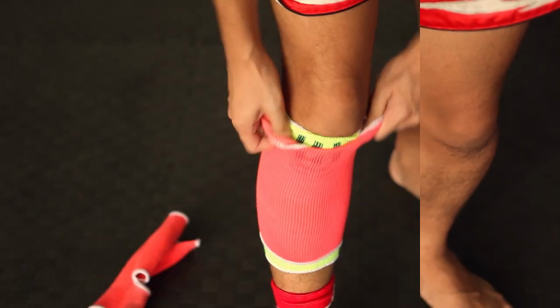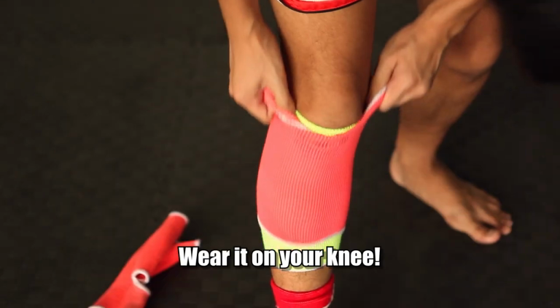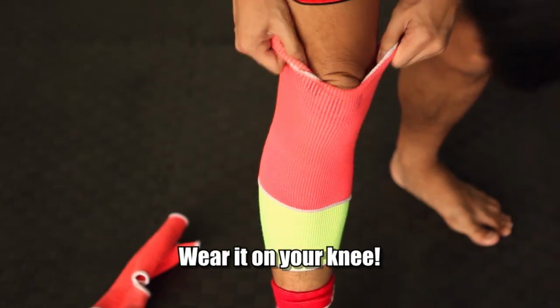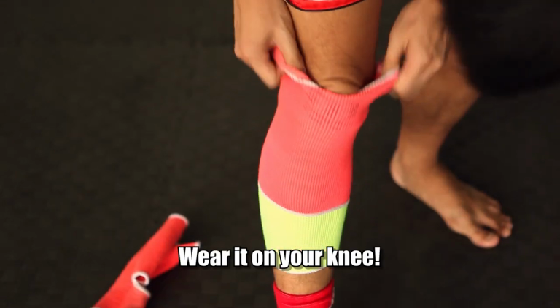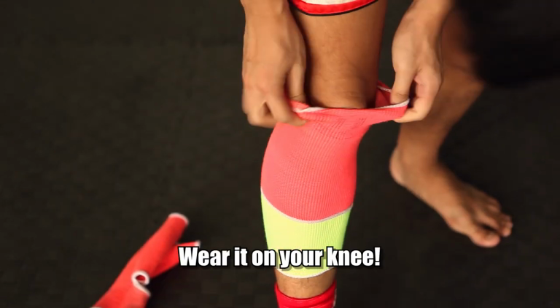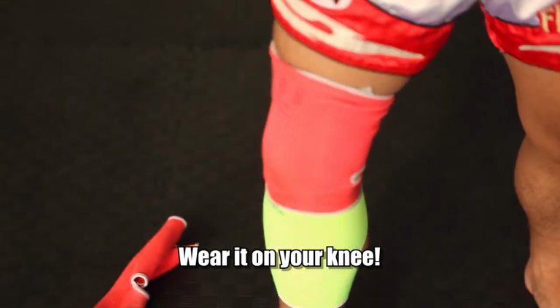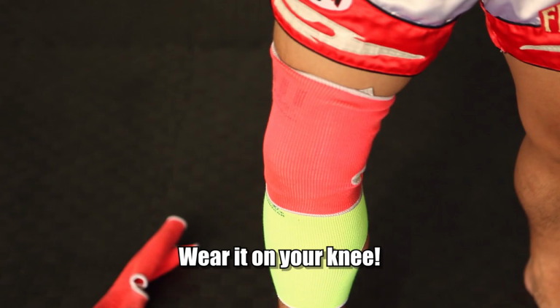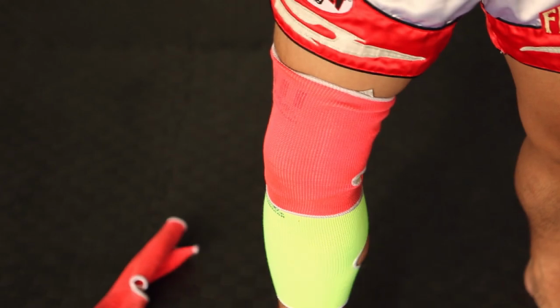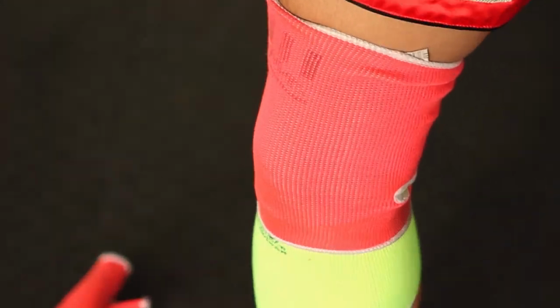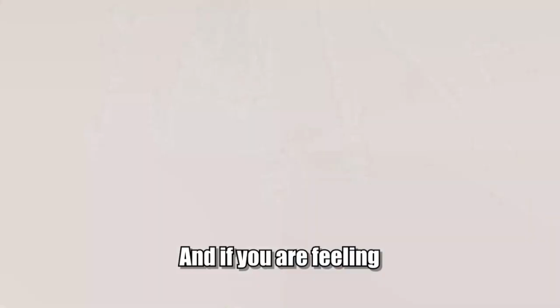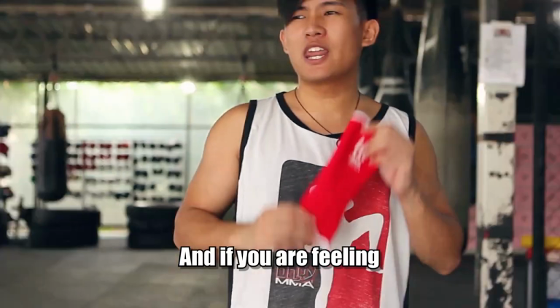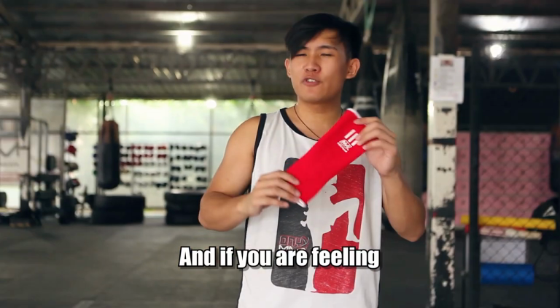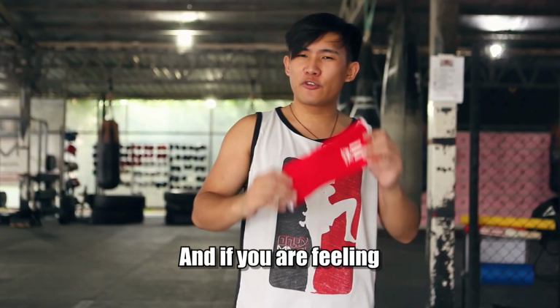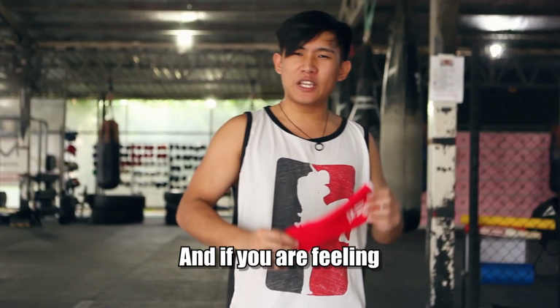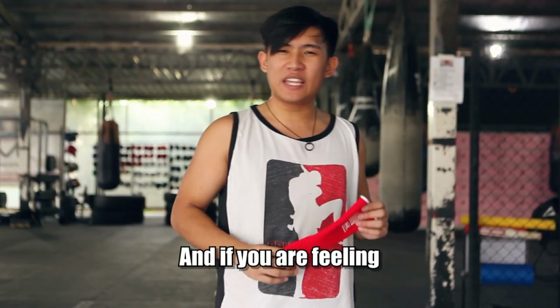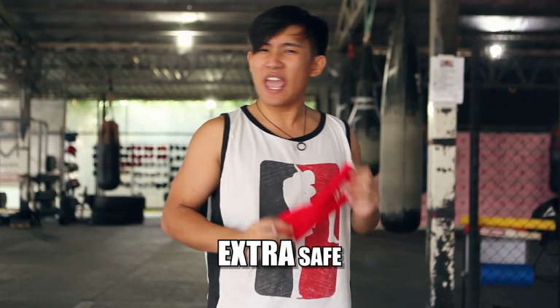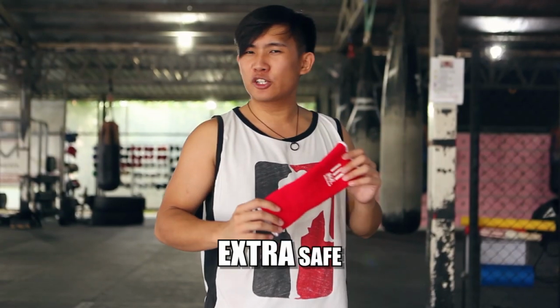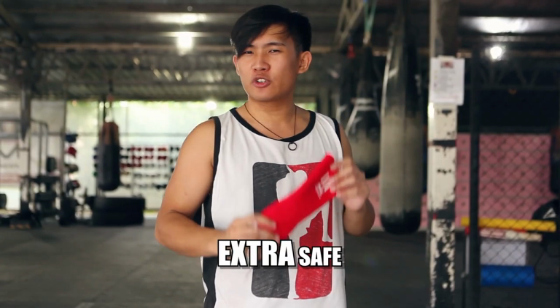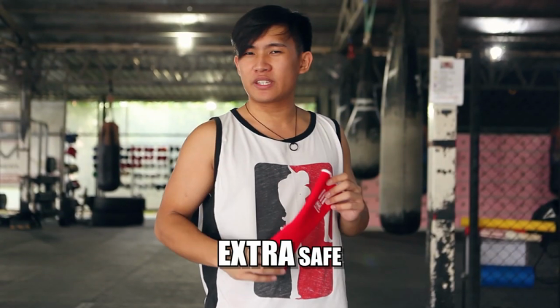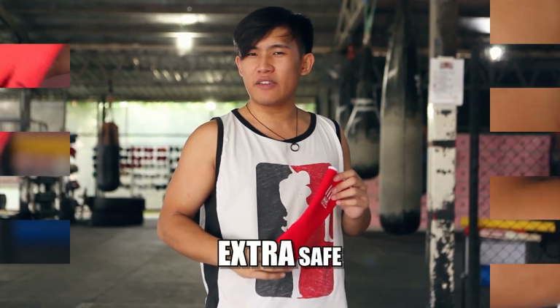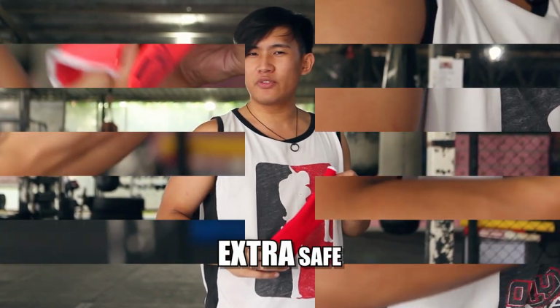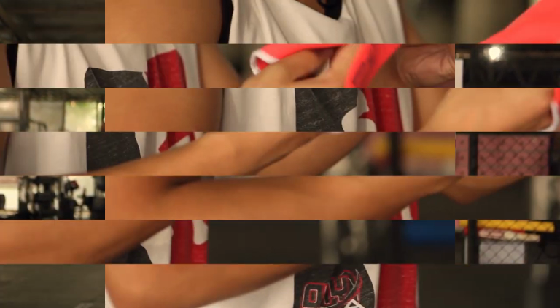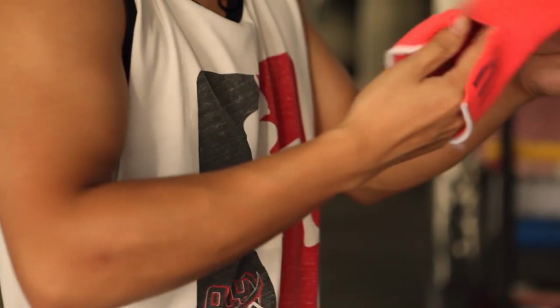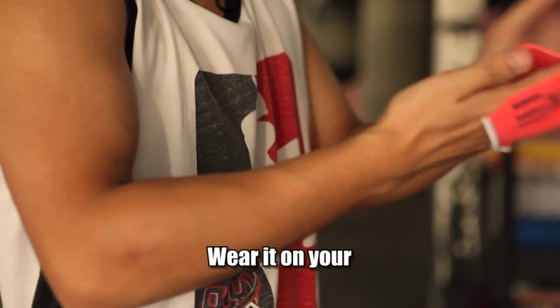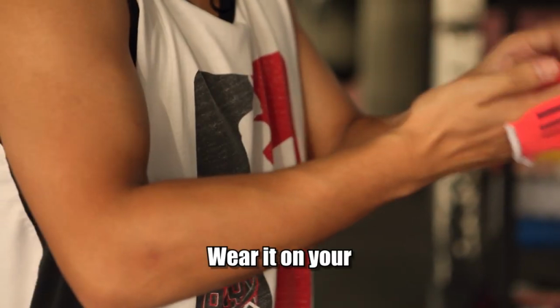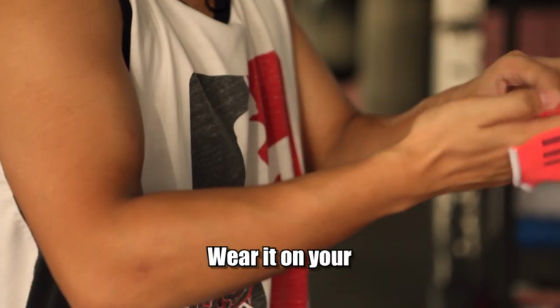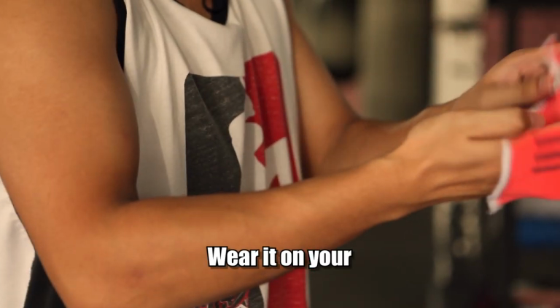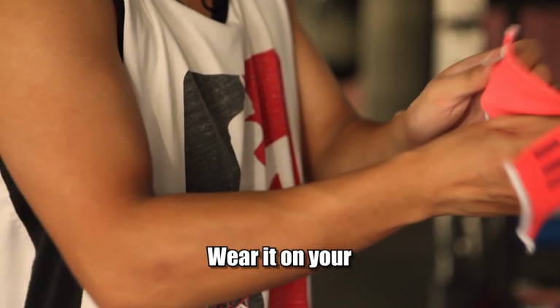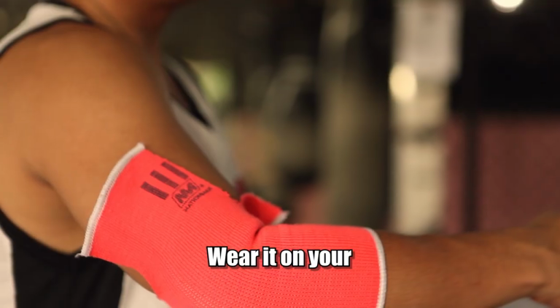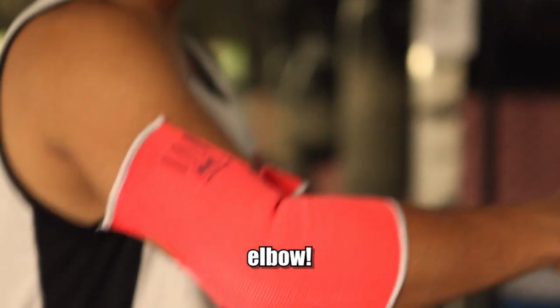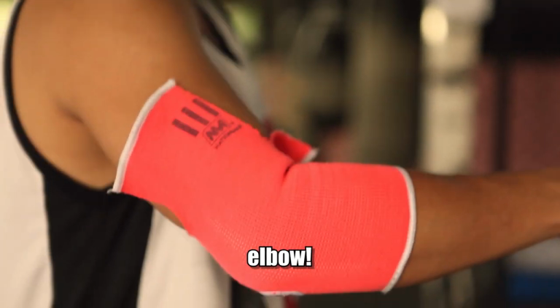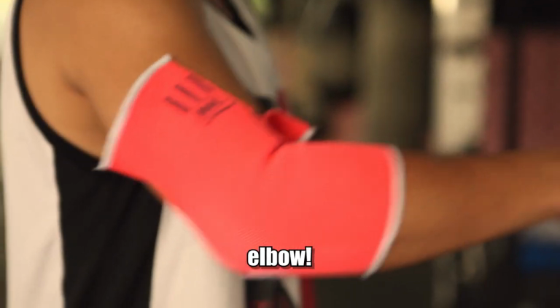Wear it on your knee. And if you're feeling extra safe, wear it on your elbow.